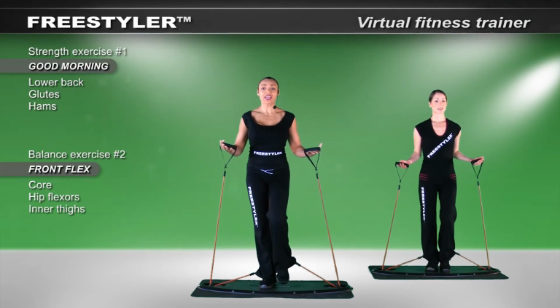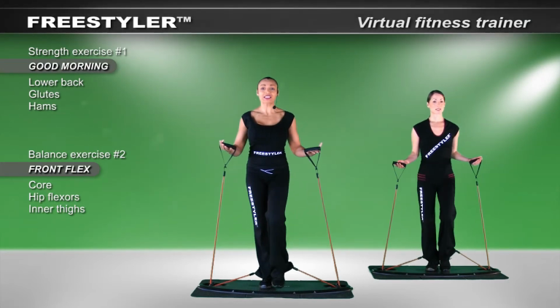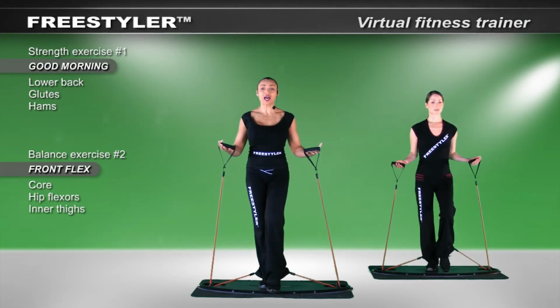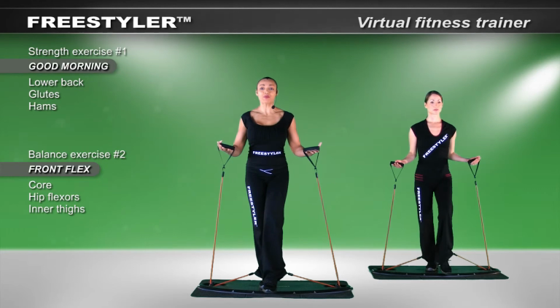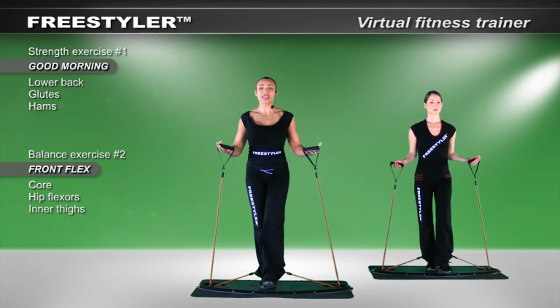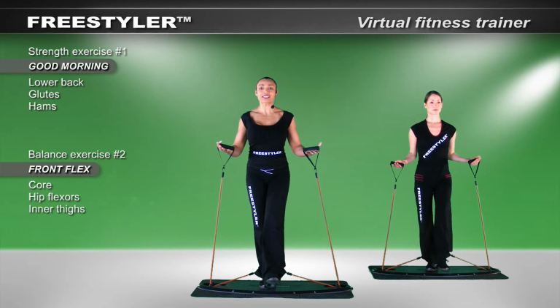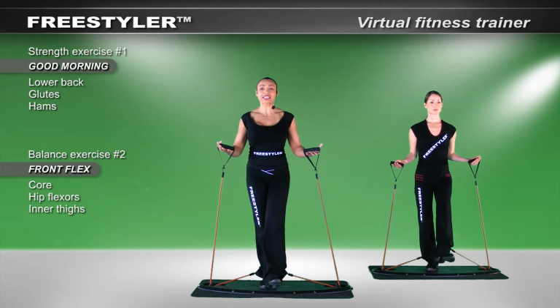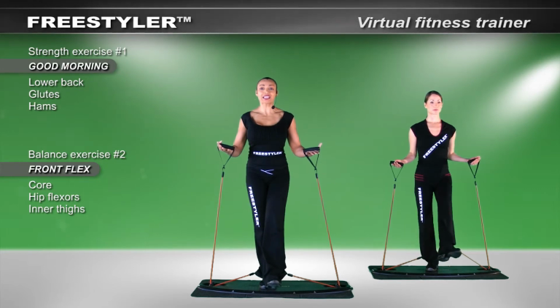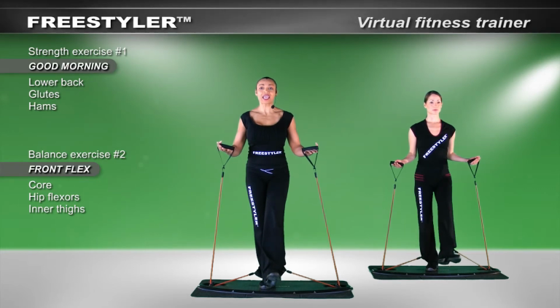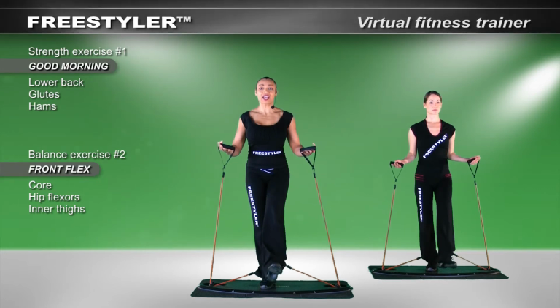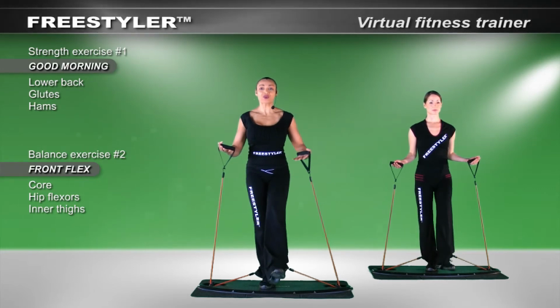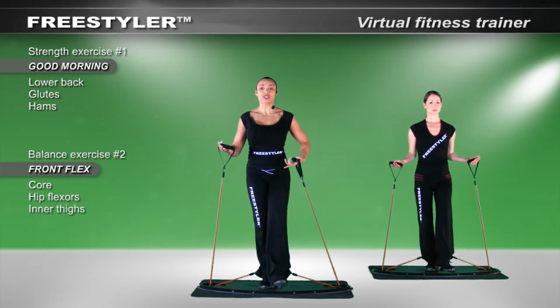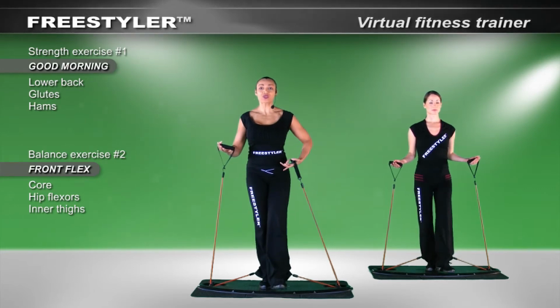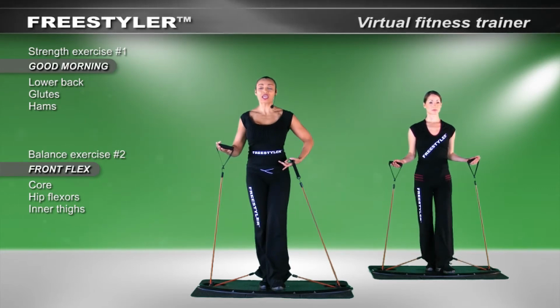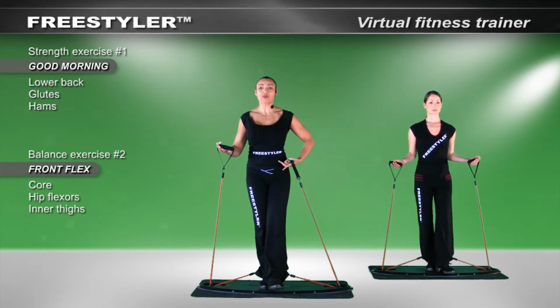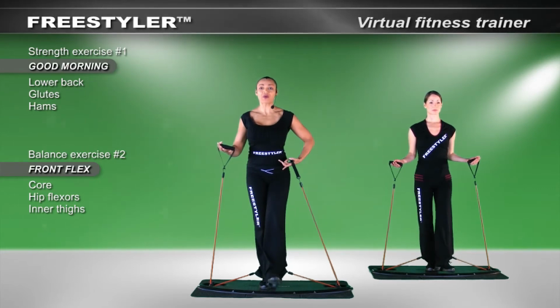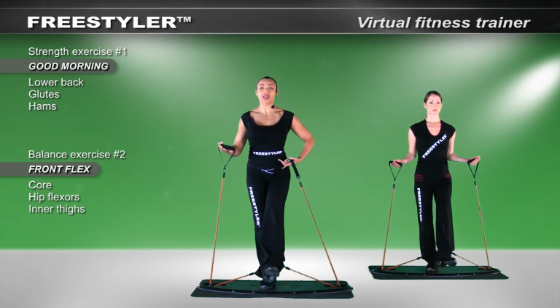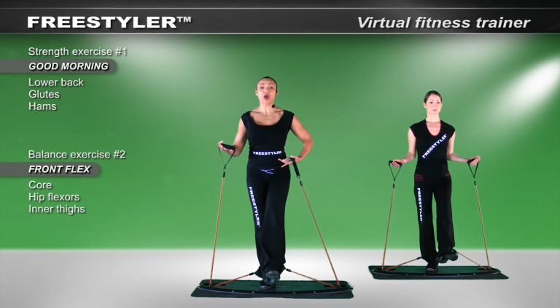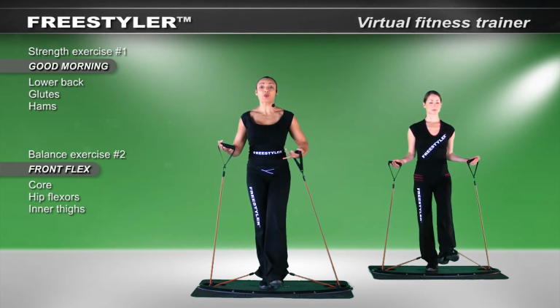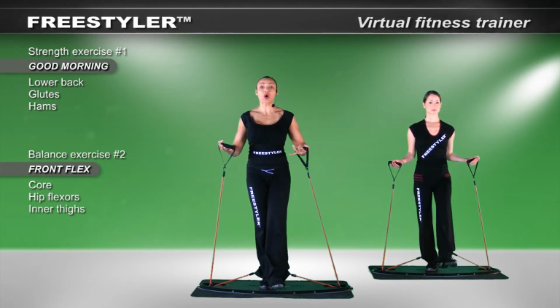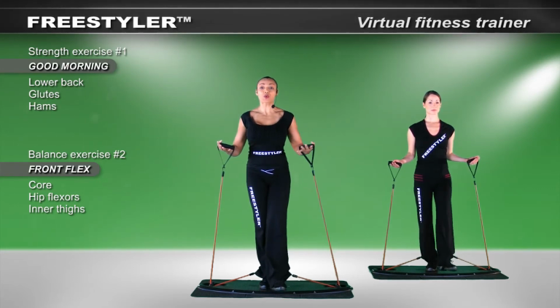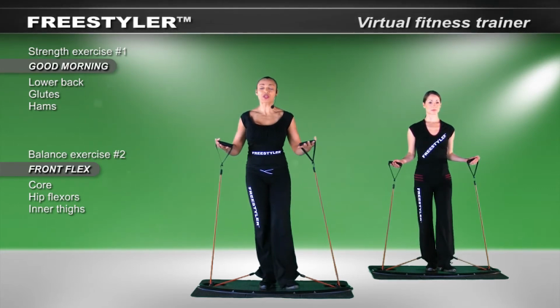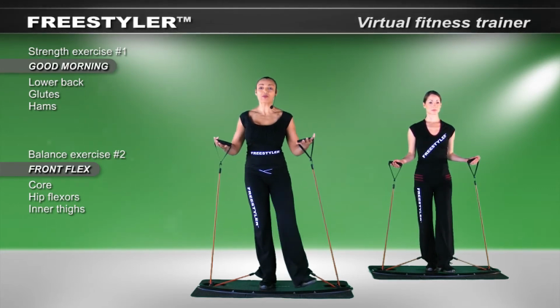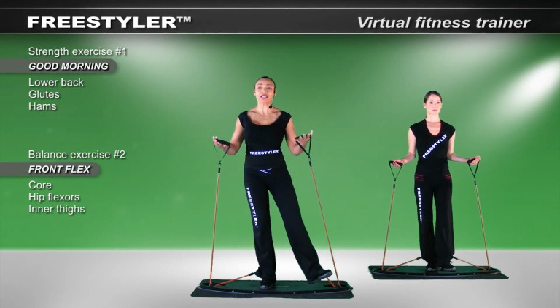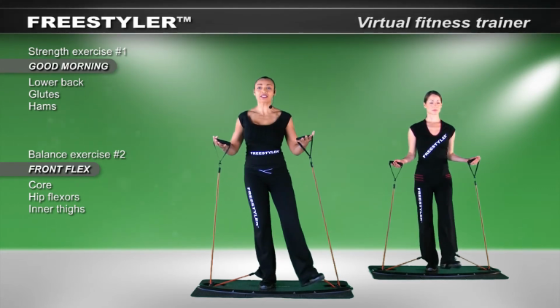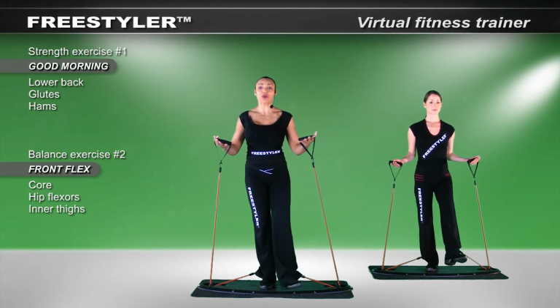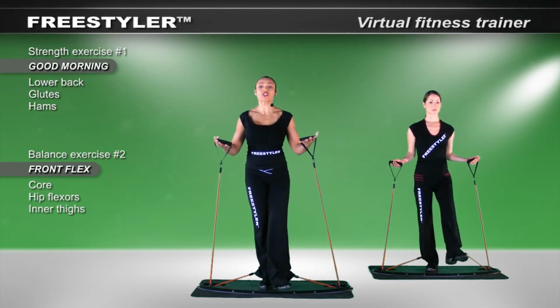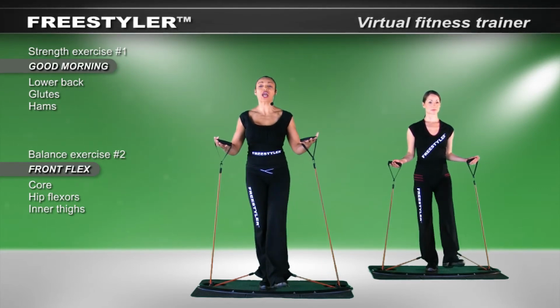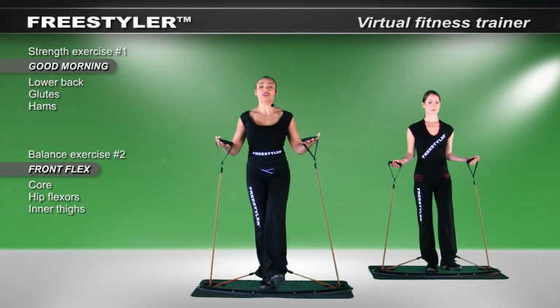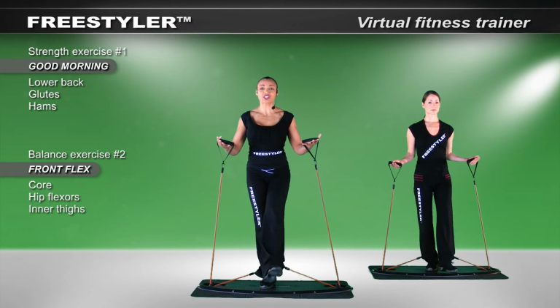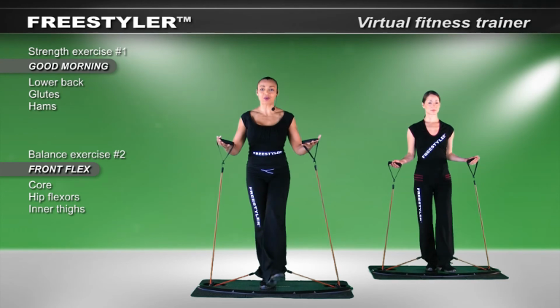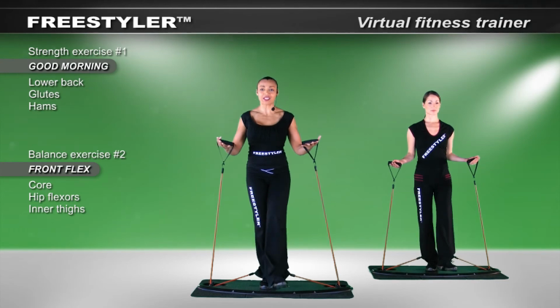It's up, extend, and you're into the hip area. We are working balance and we're challenging the balance.